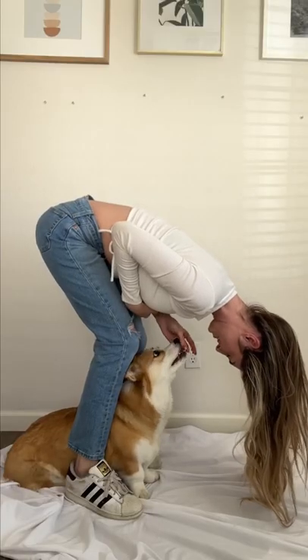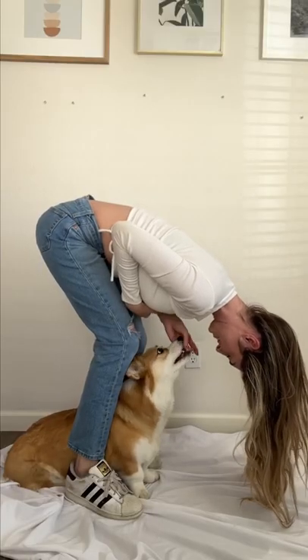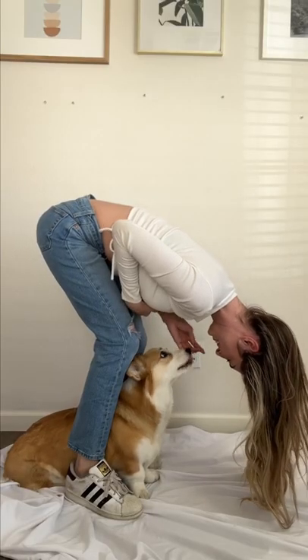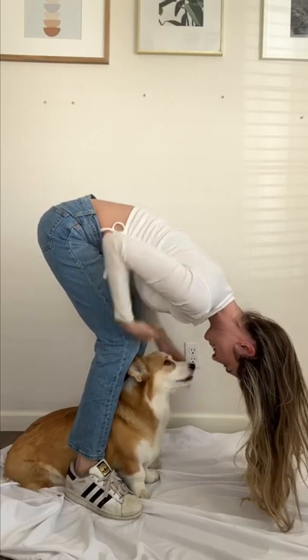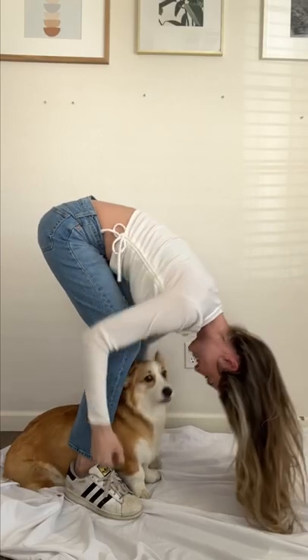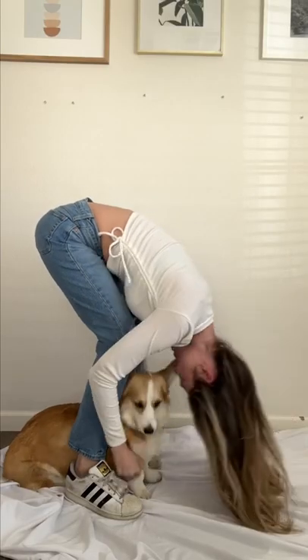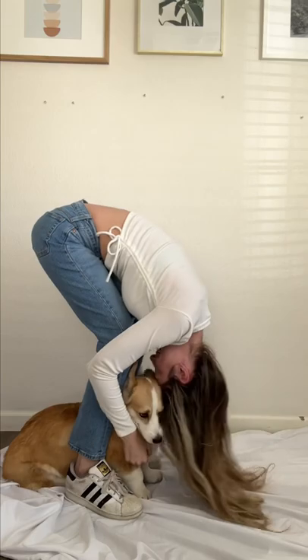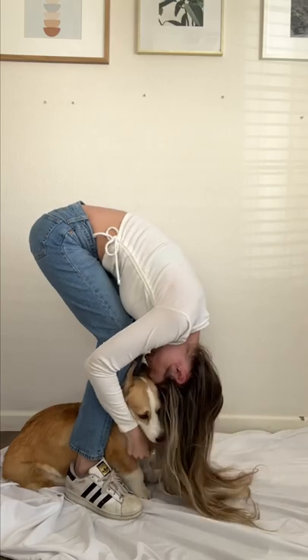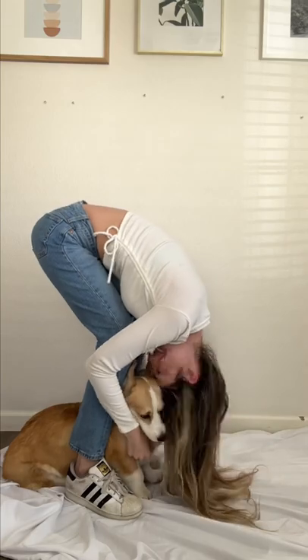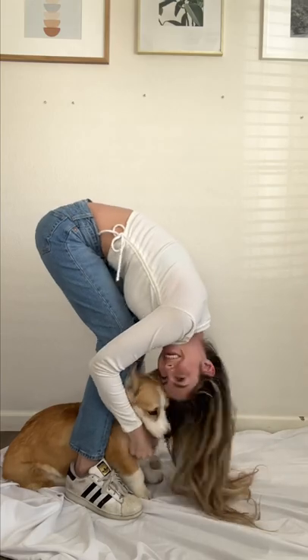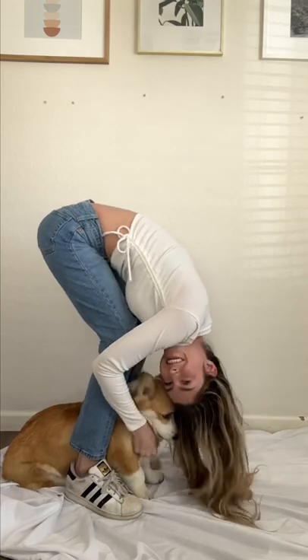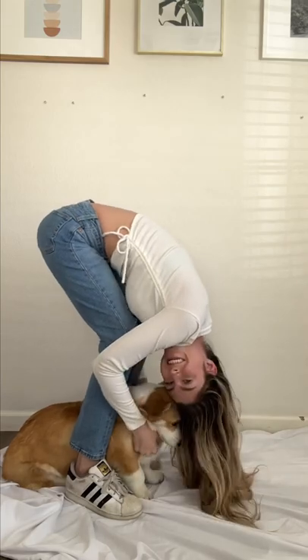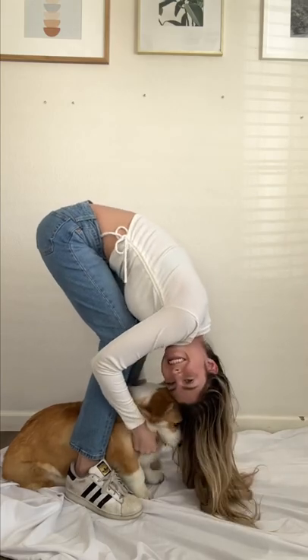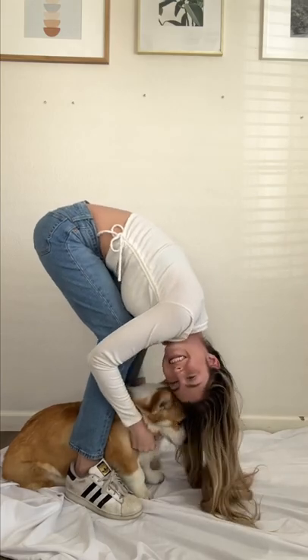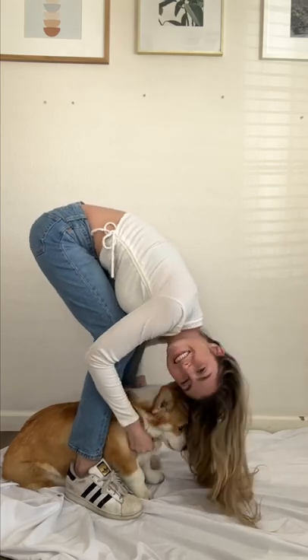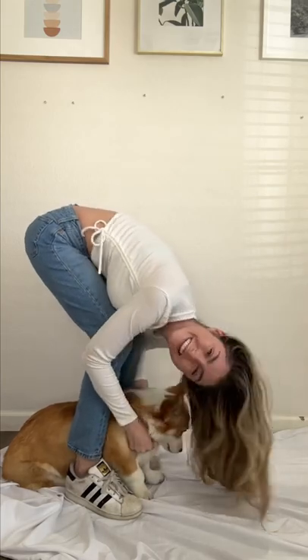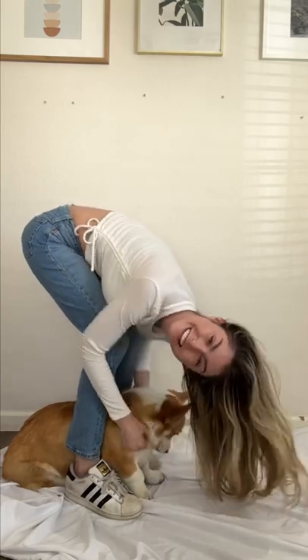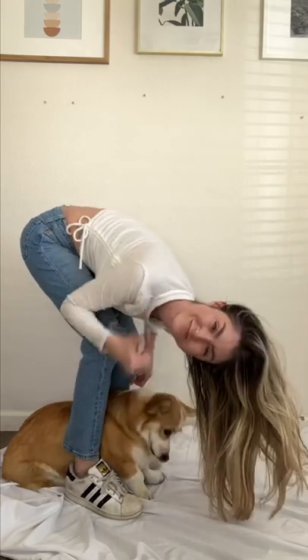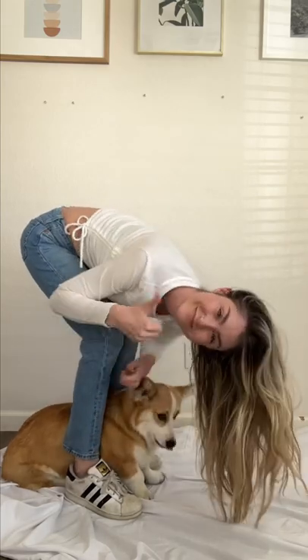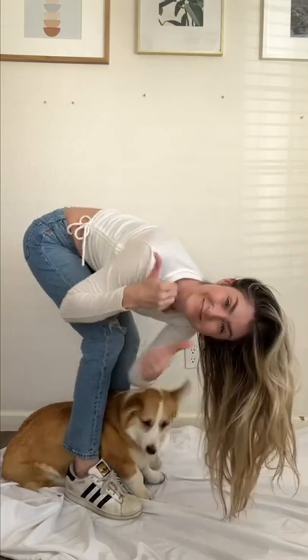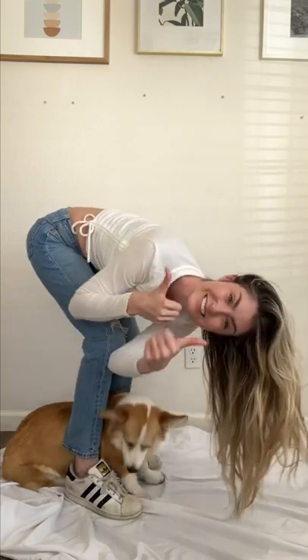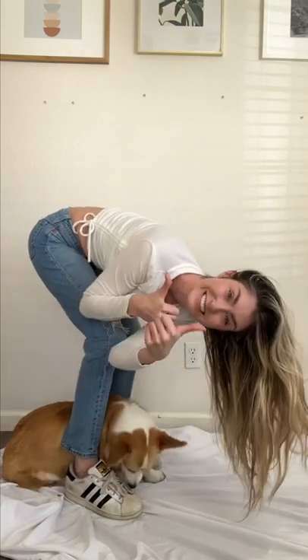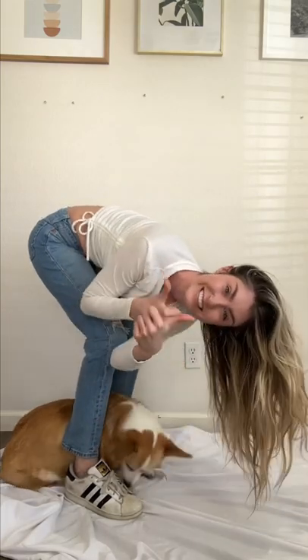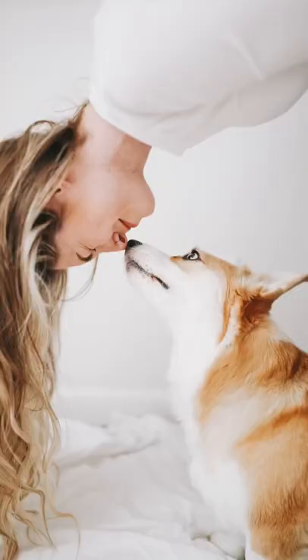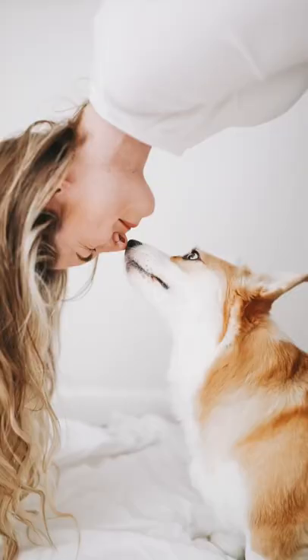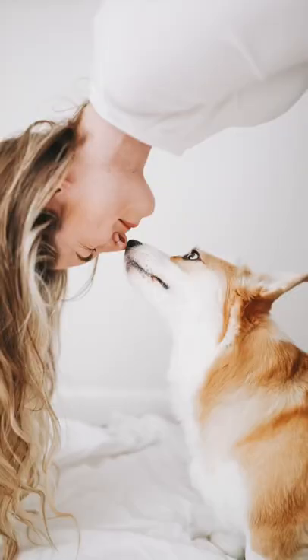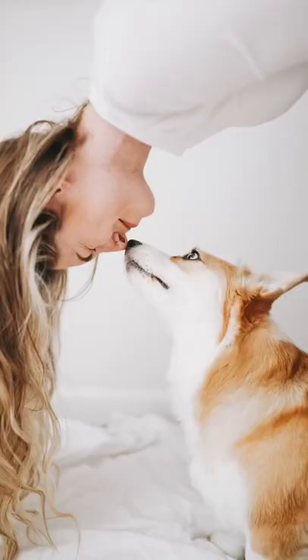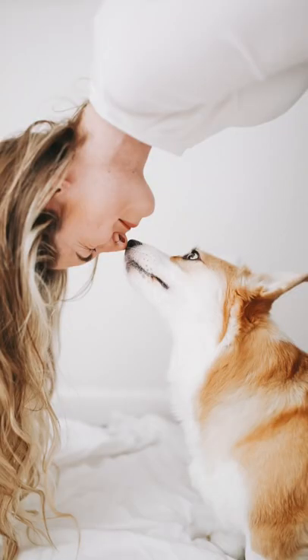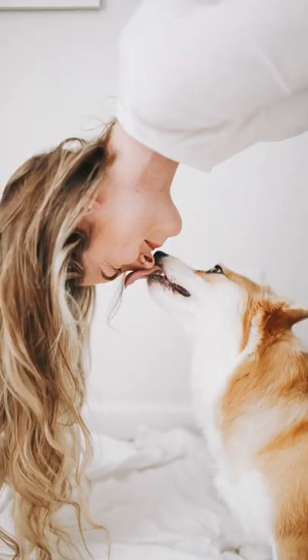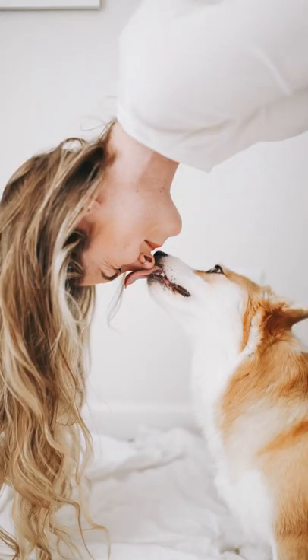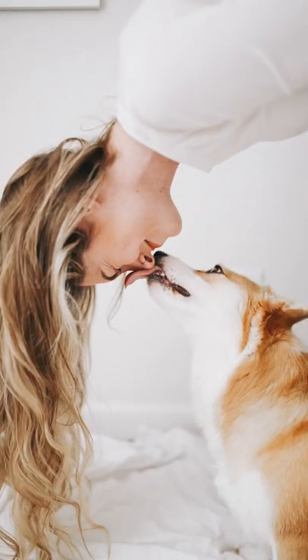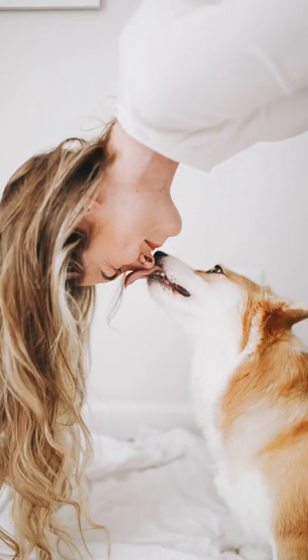Then you can crop them, edit them, and you have some really cute photos like this. I like to call them the Spider-Man kiss photos.